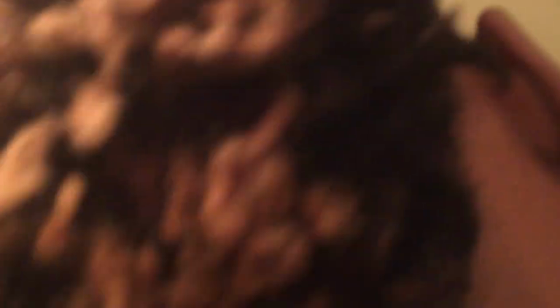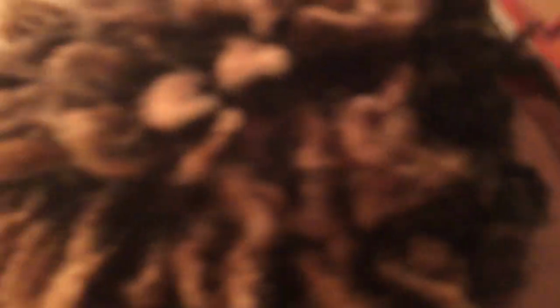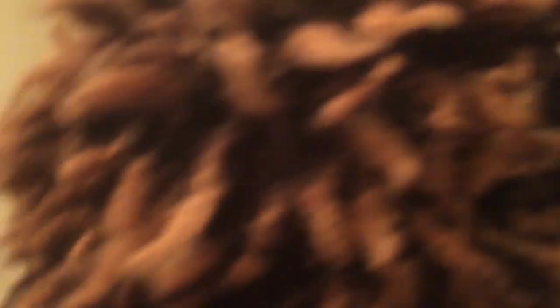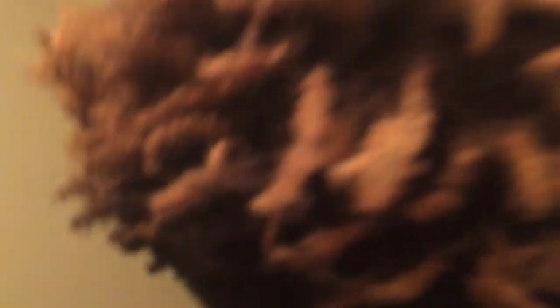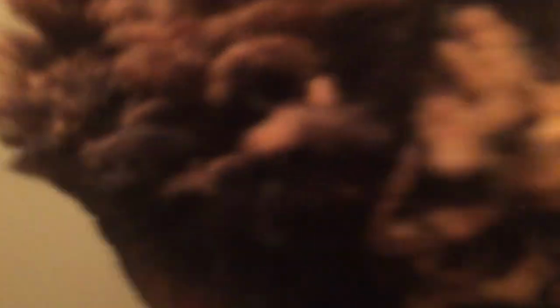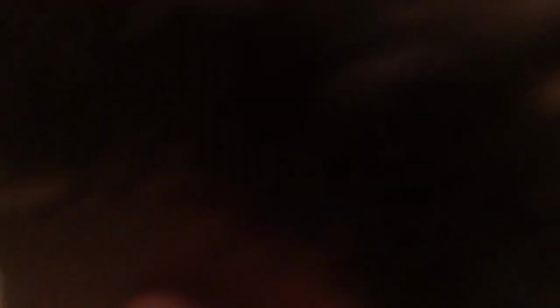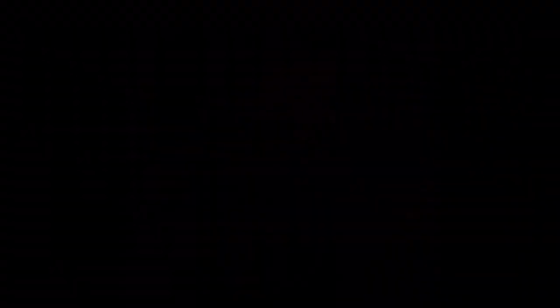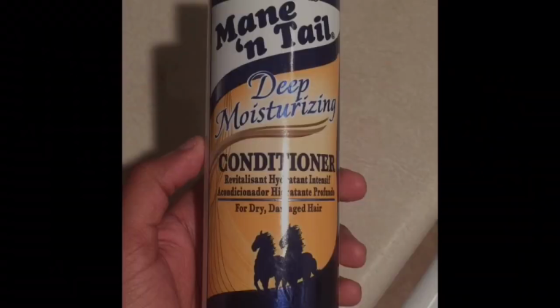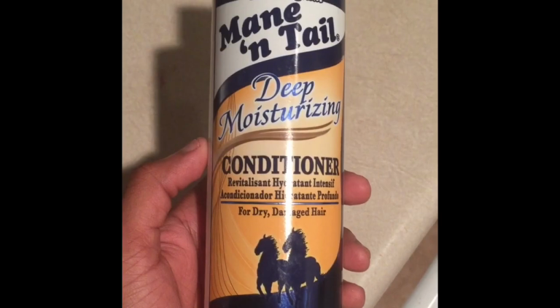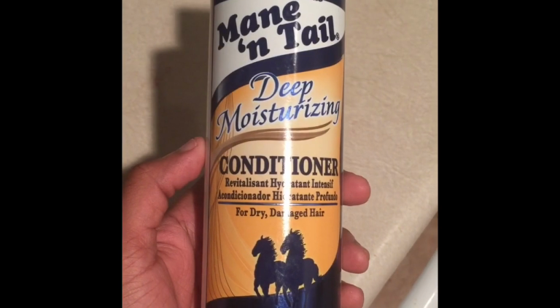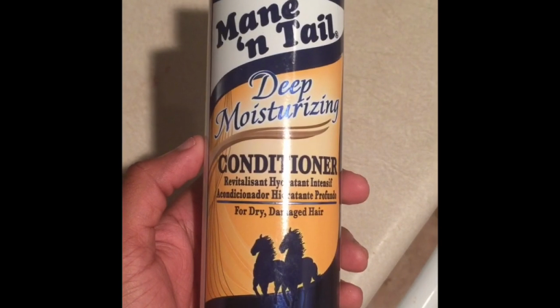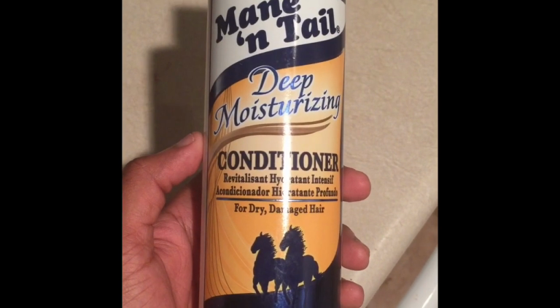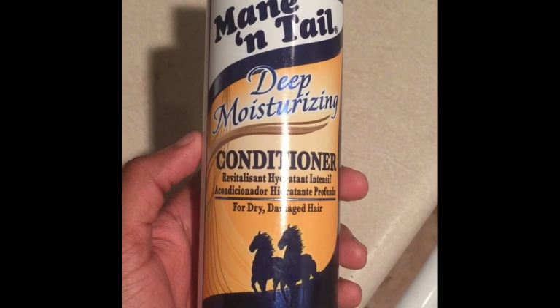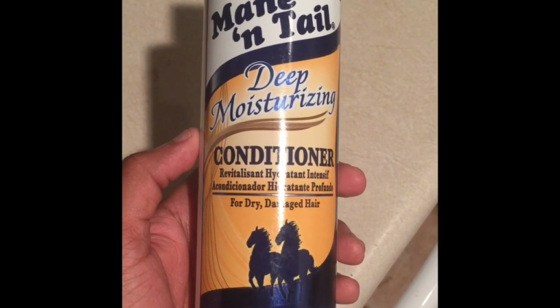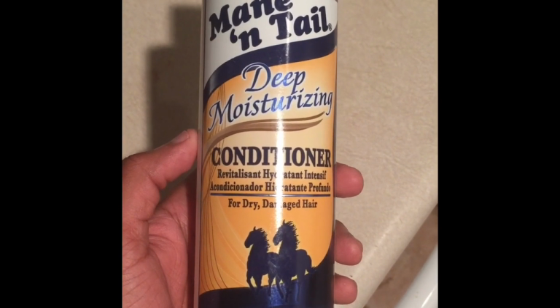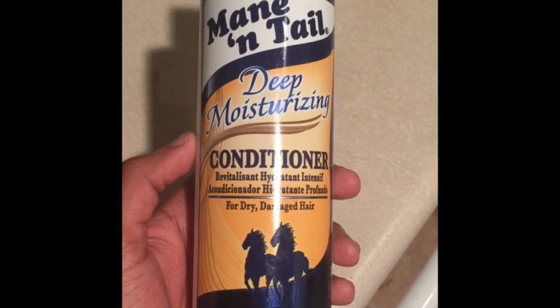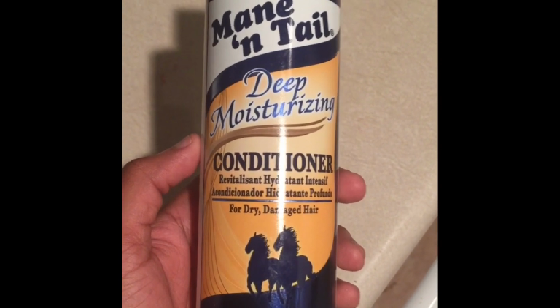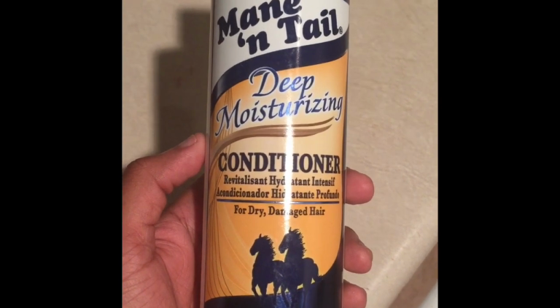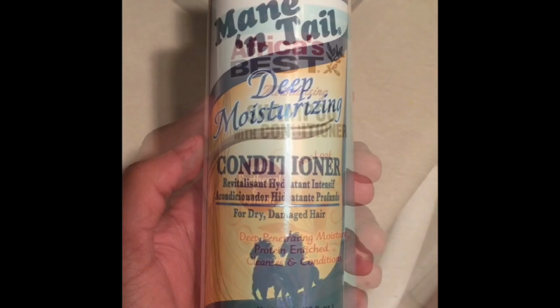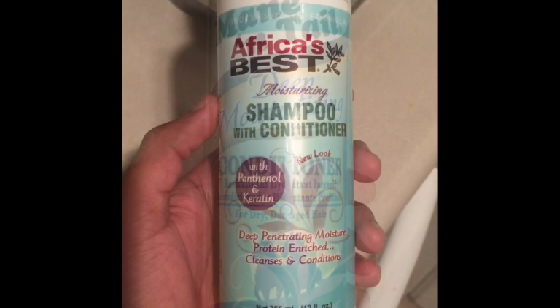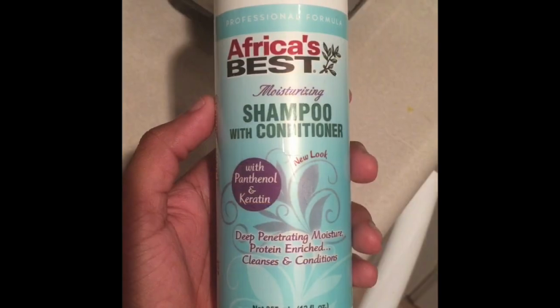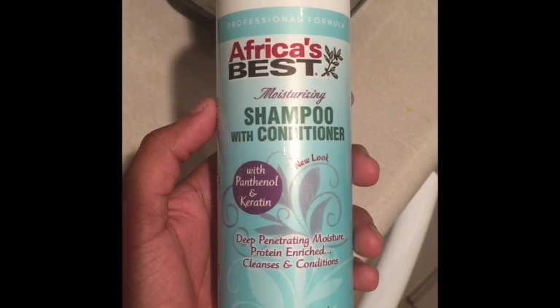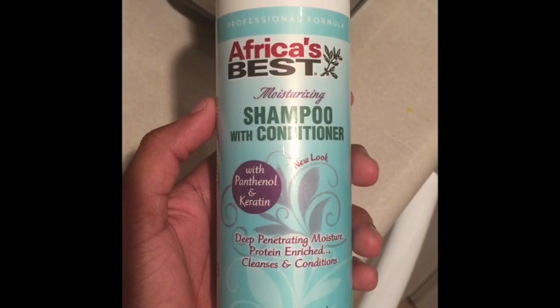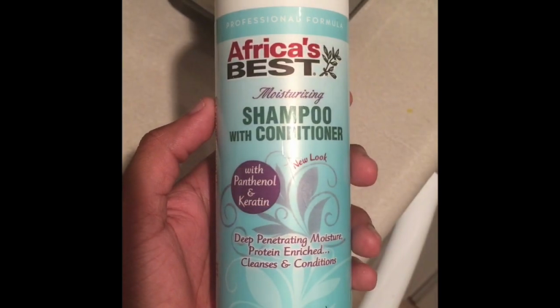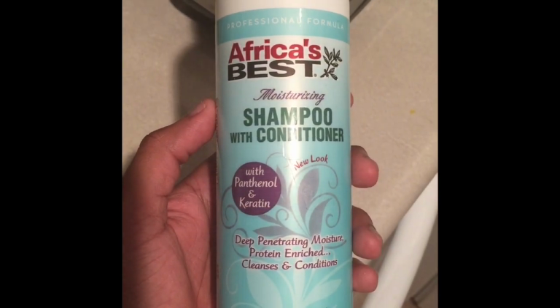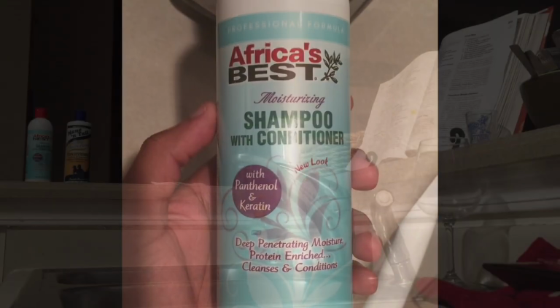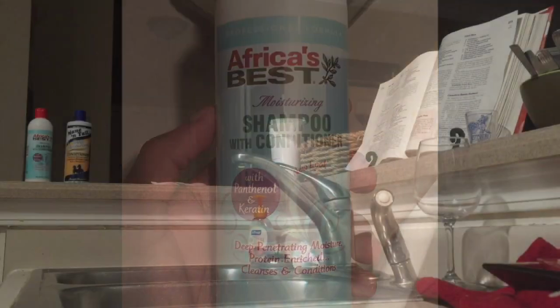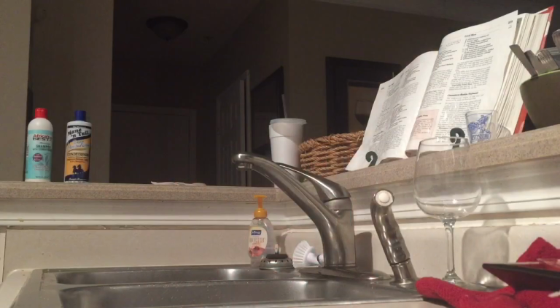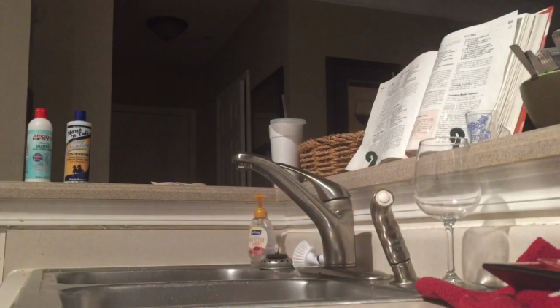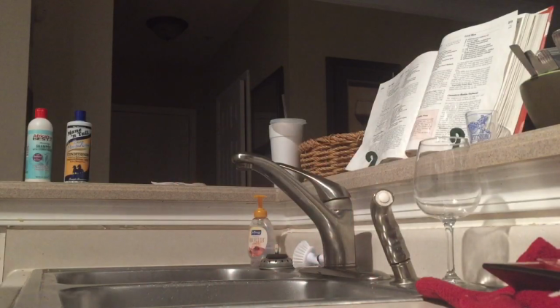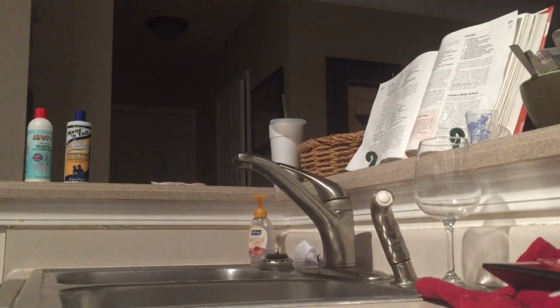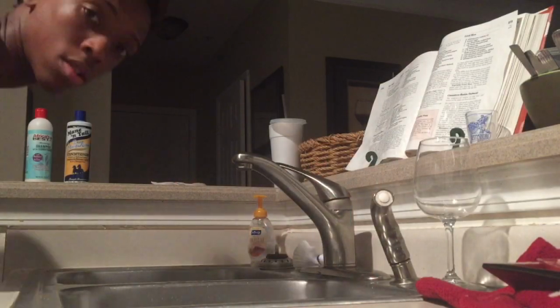The main products I use are Mane n Tail deep moisturizer conditioner and Africa's Best shampoo.